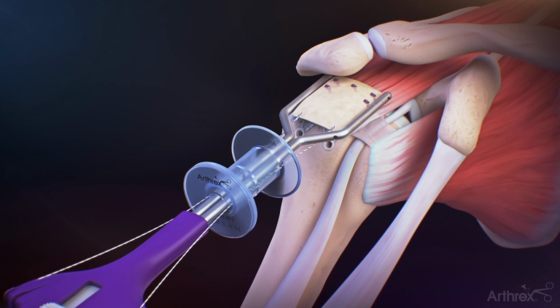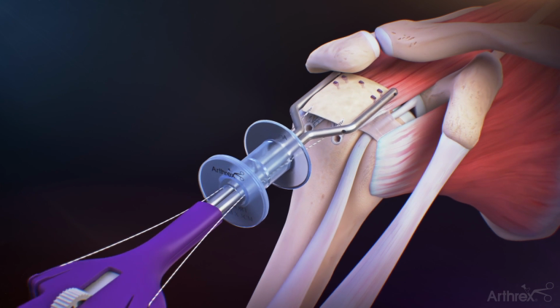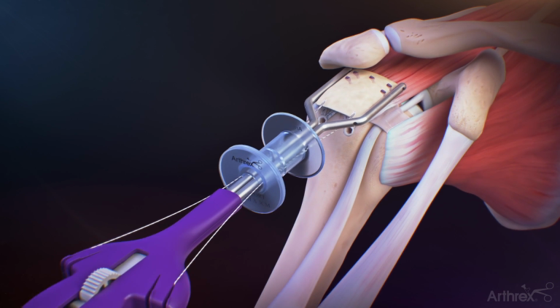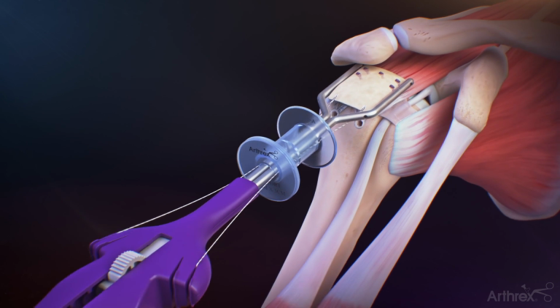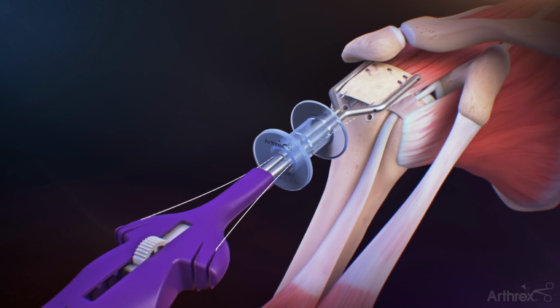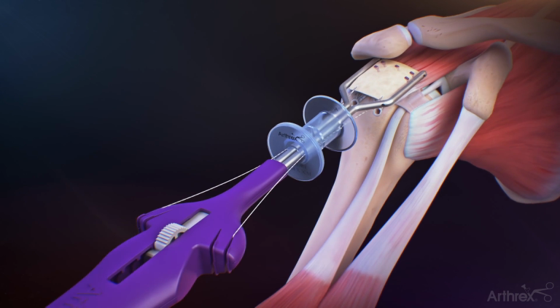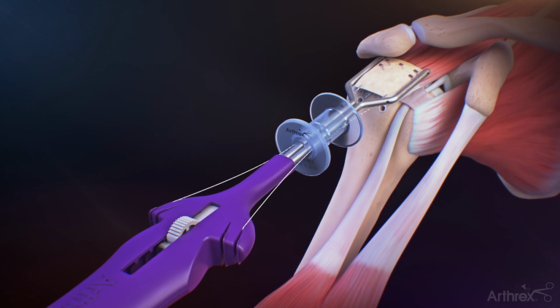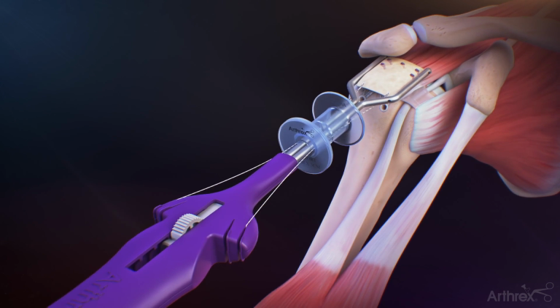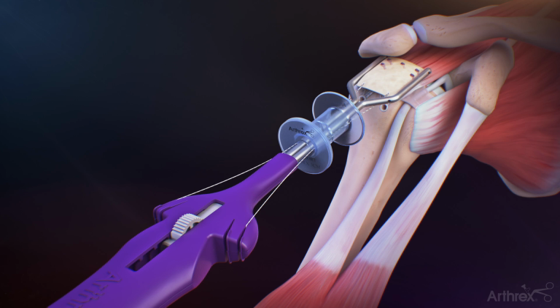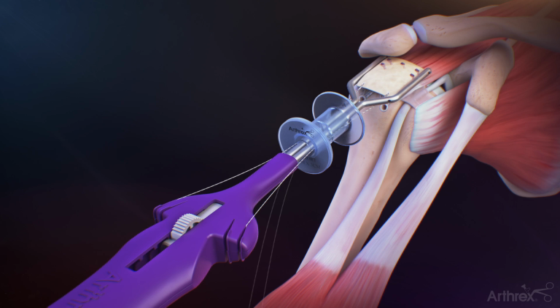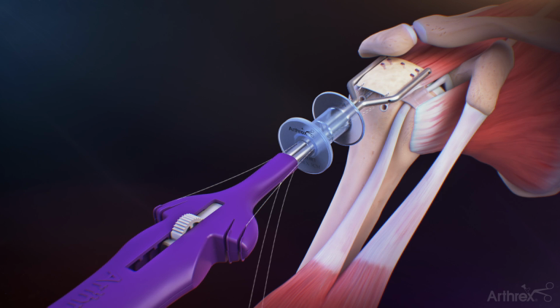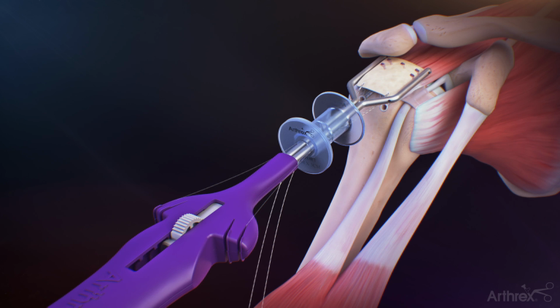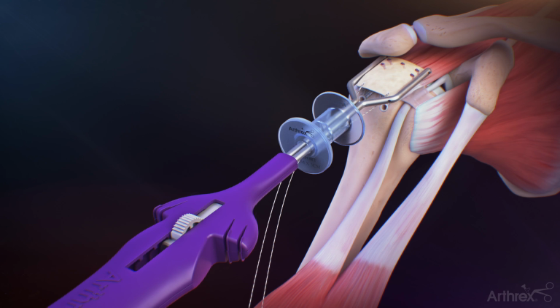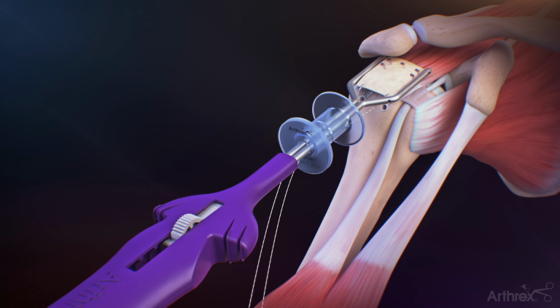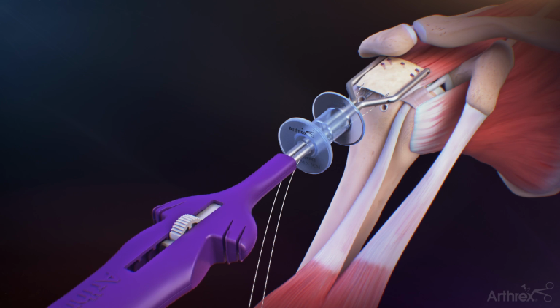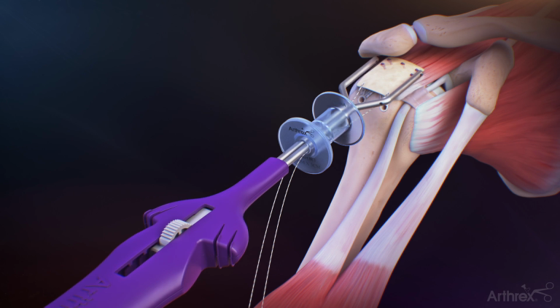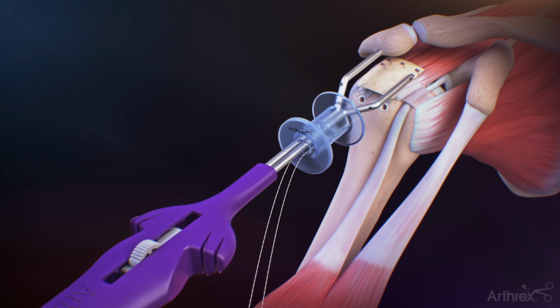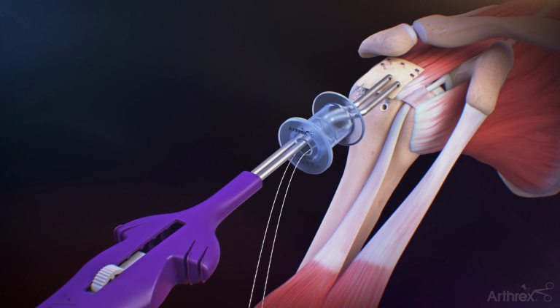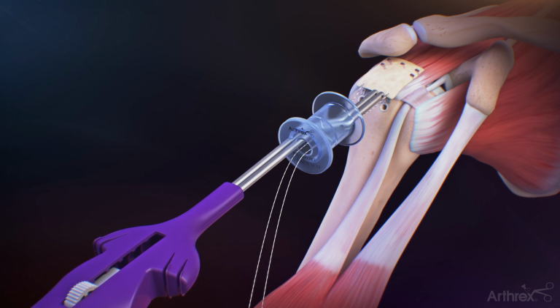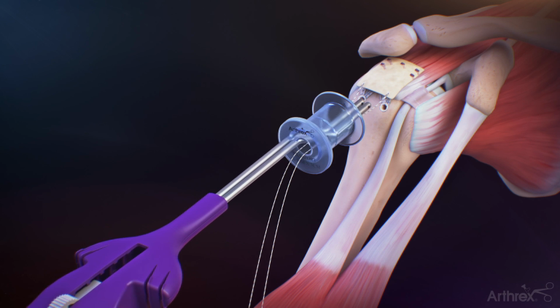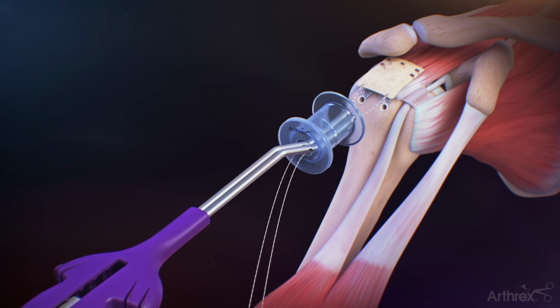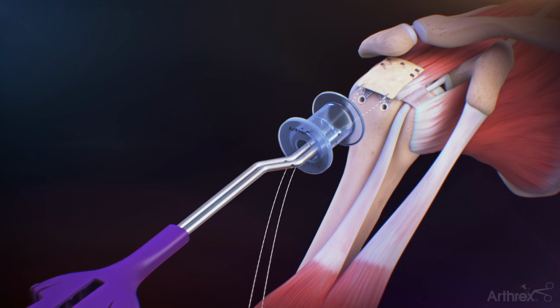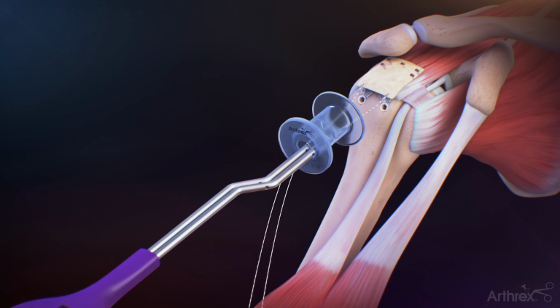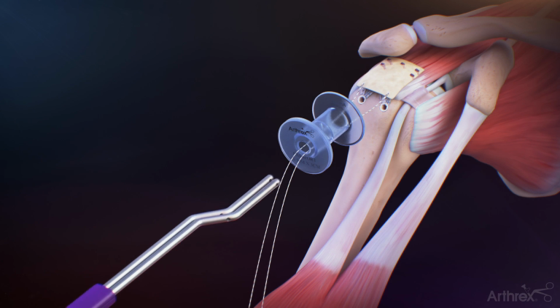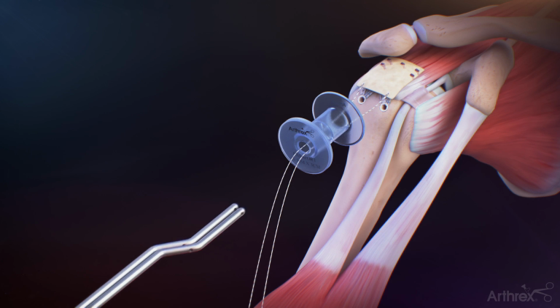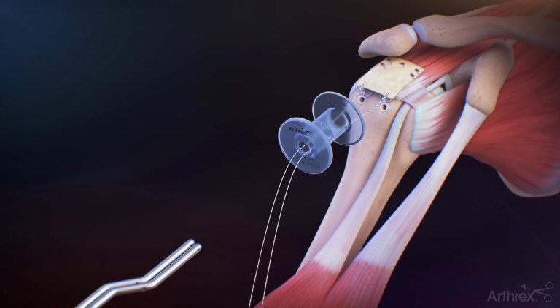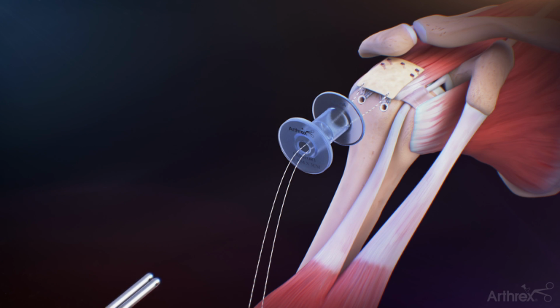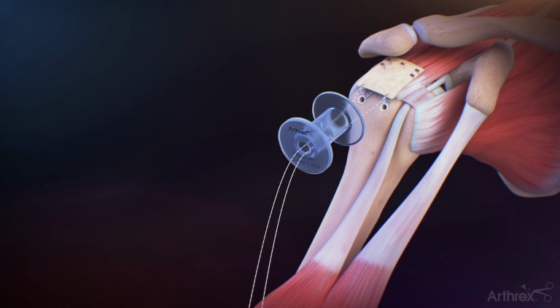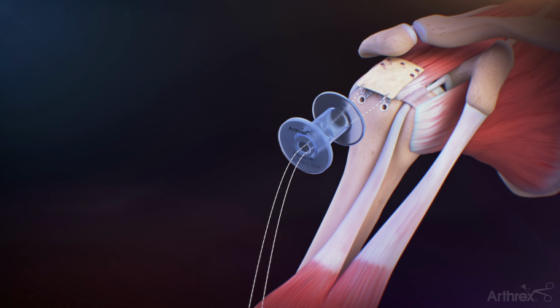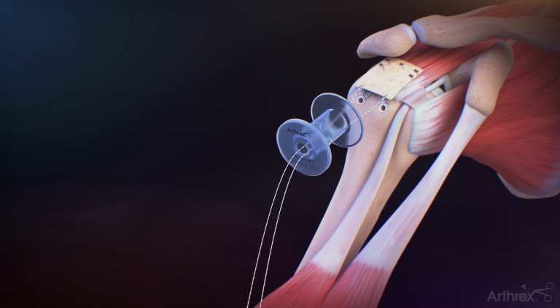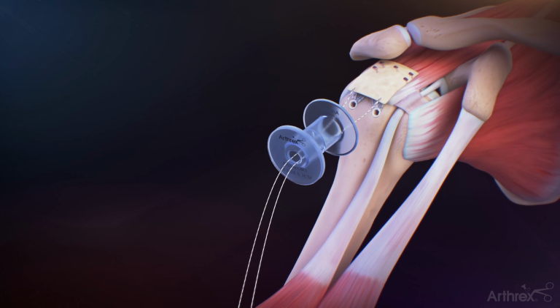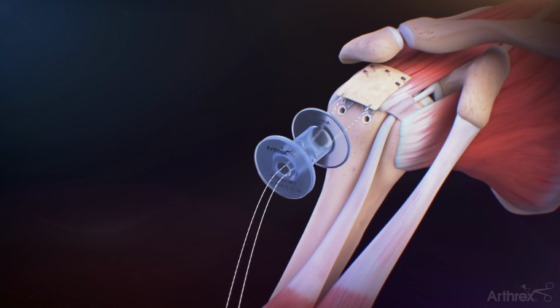Uncleat the remaining two sutures from the graft spreader handle. Retract the arm of the graft spreader and carefully remove it from the lateral portal.